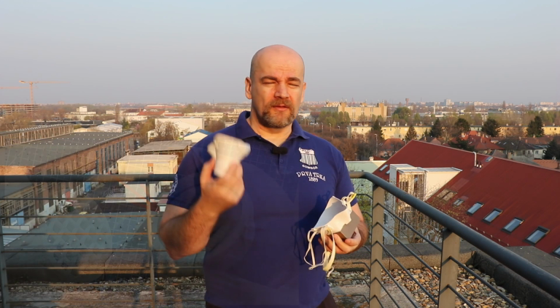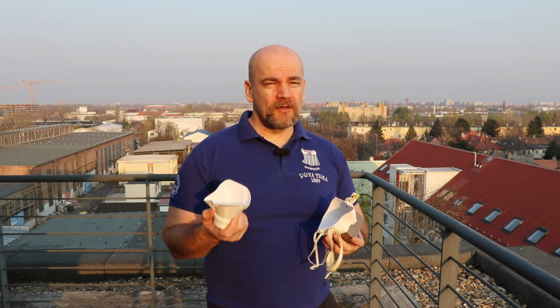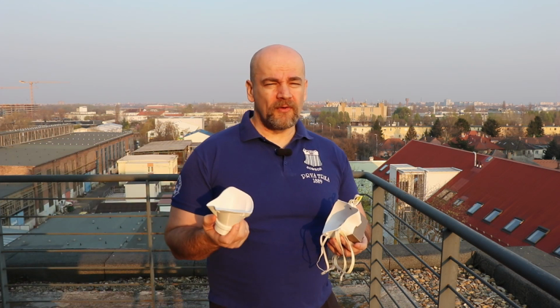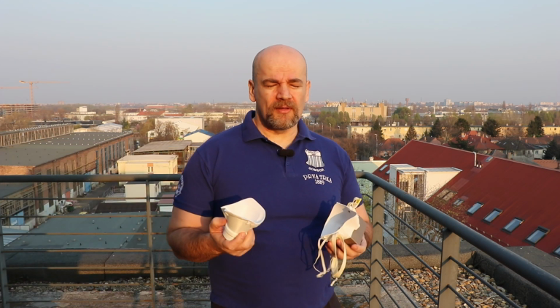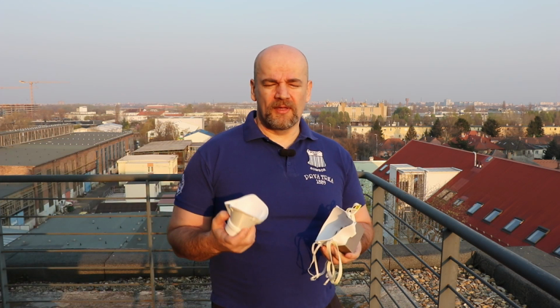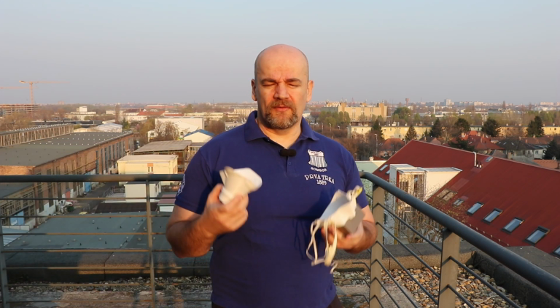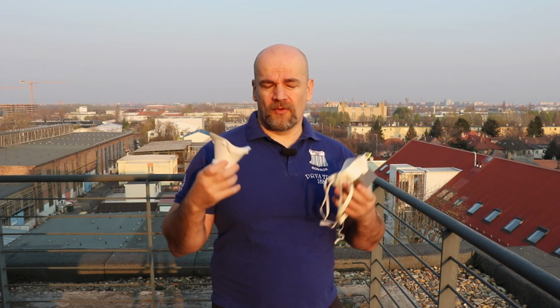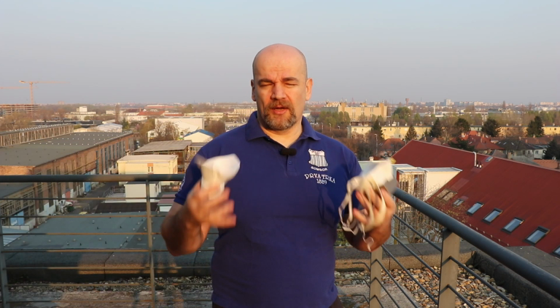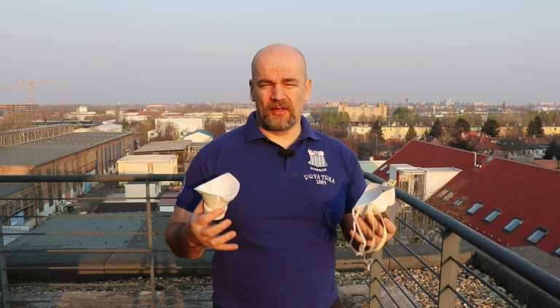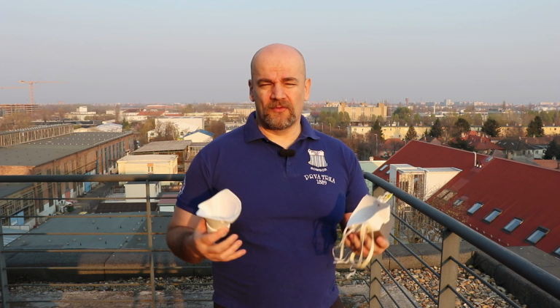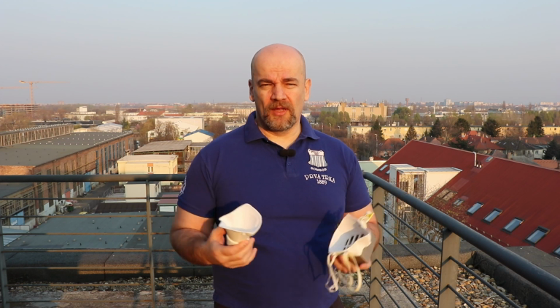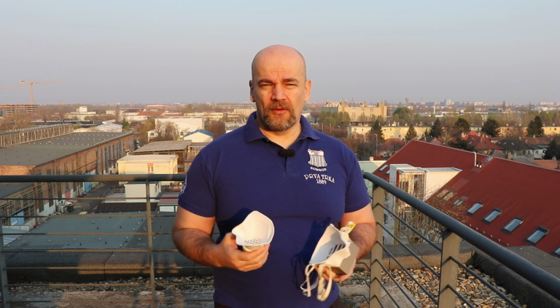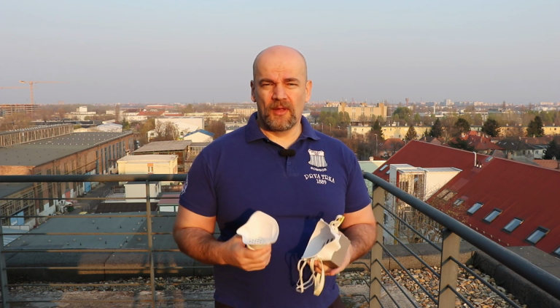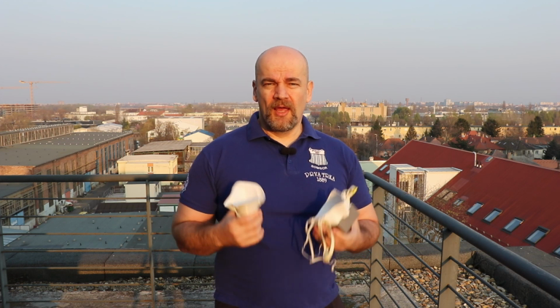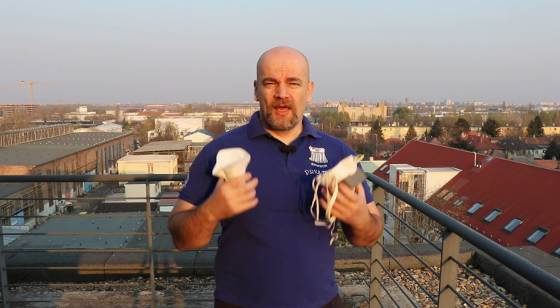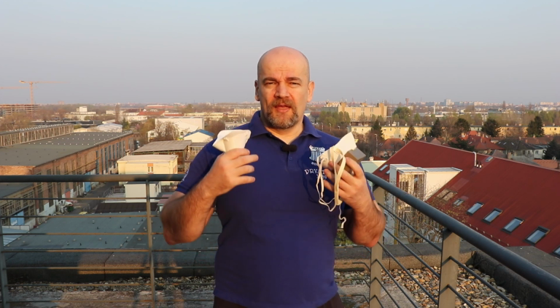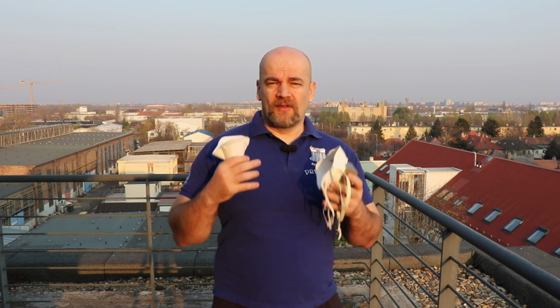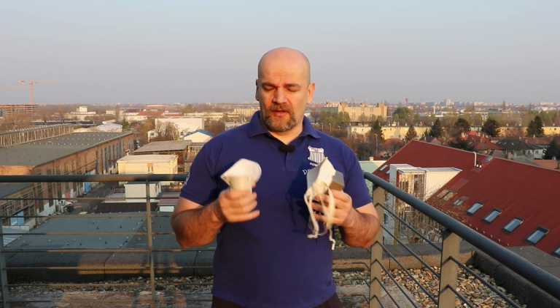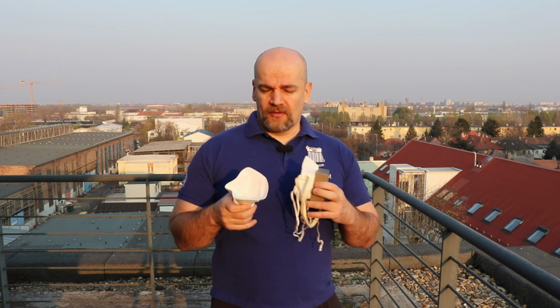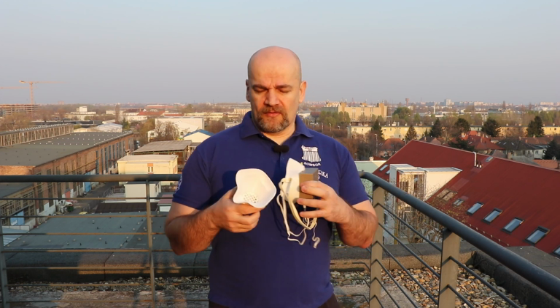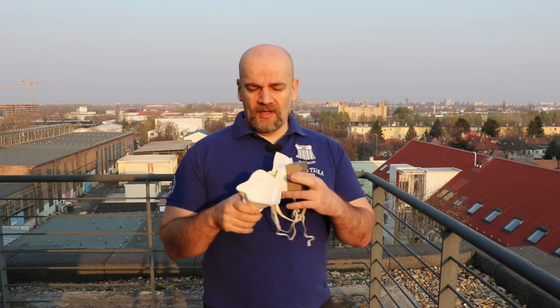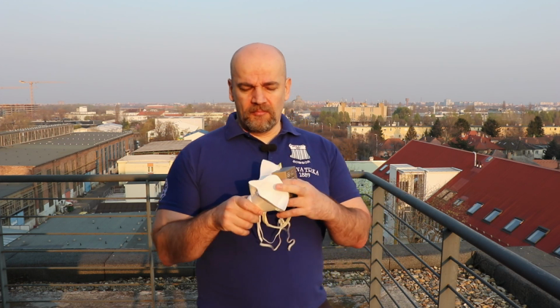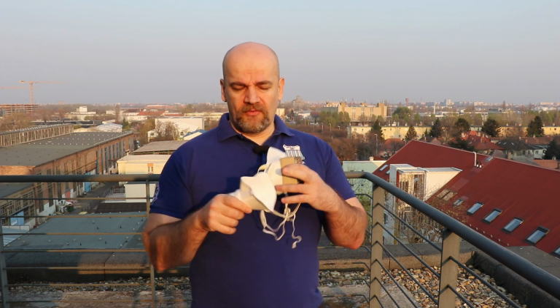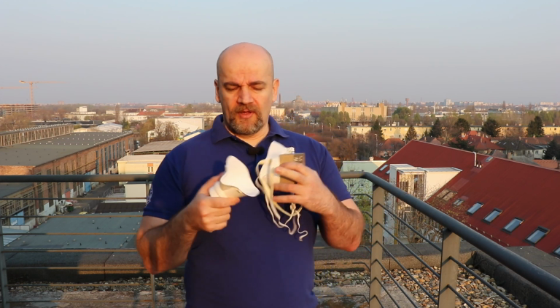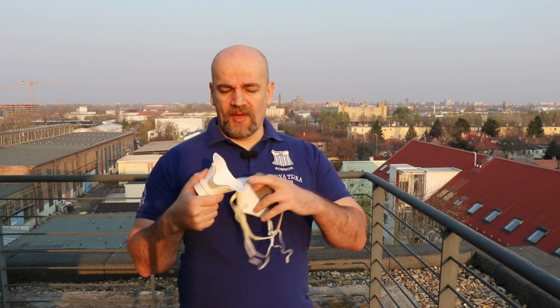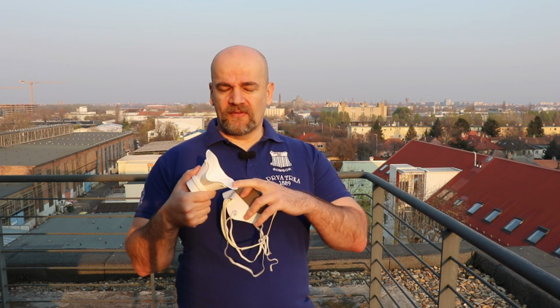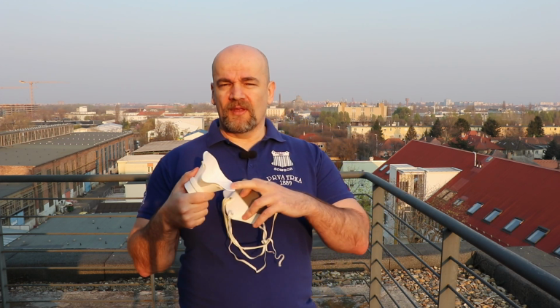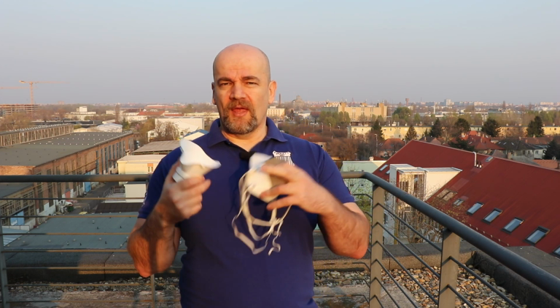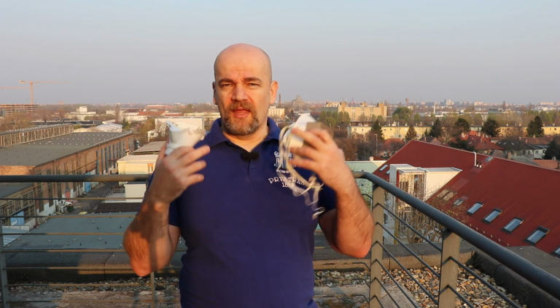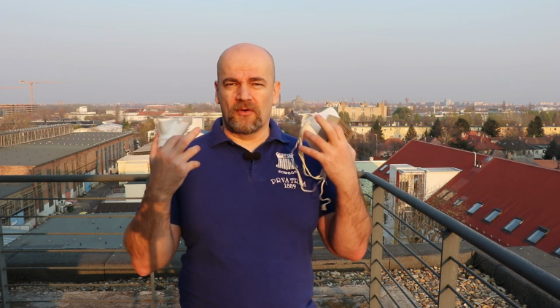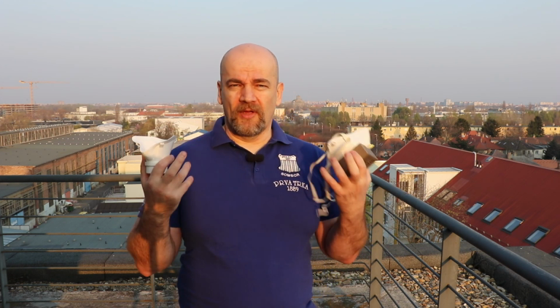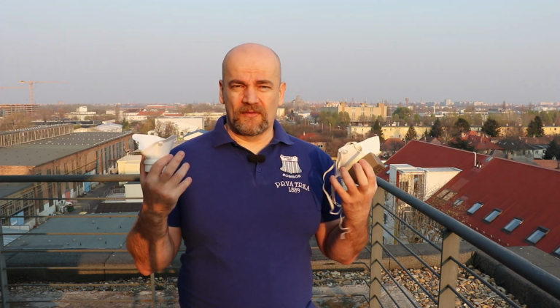And the third one — which is why I created this video — is the sealing between the mask and your face.